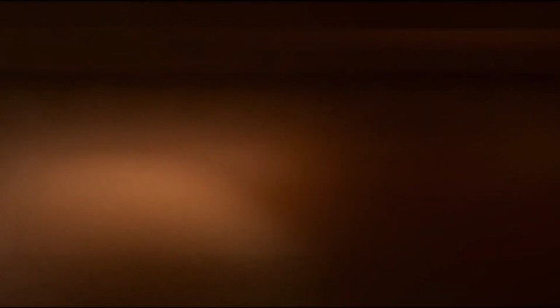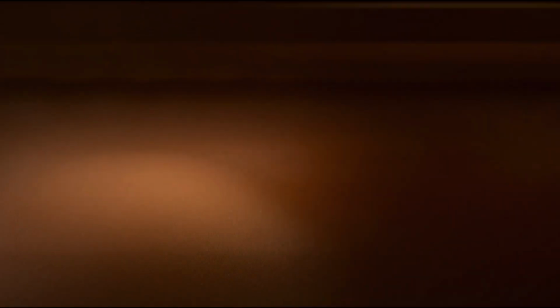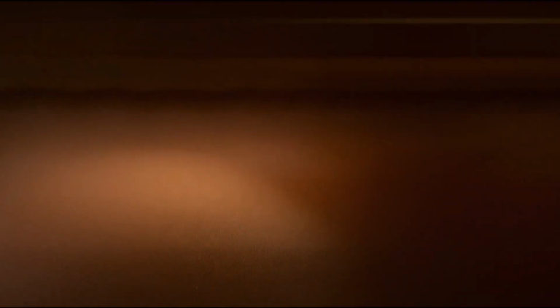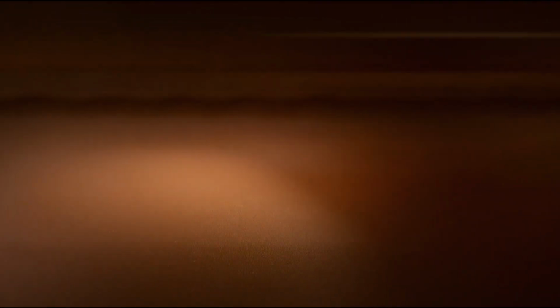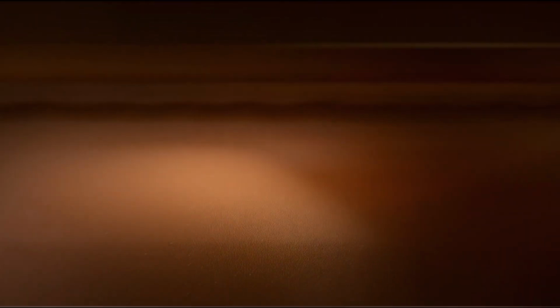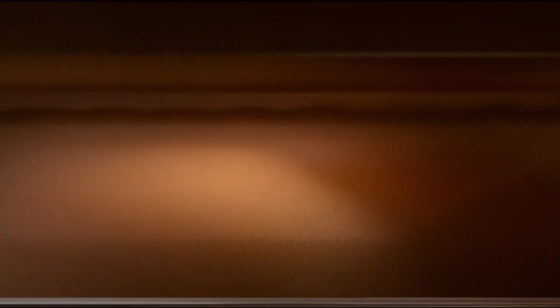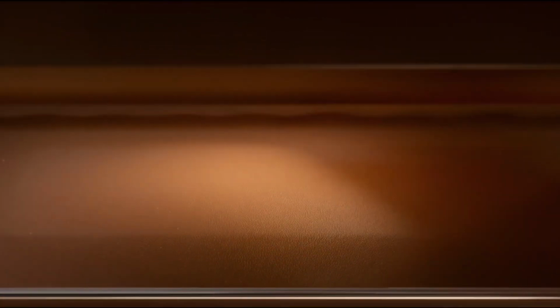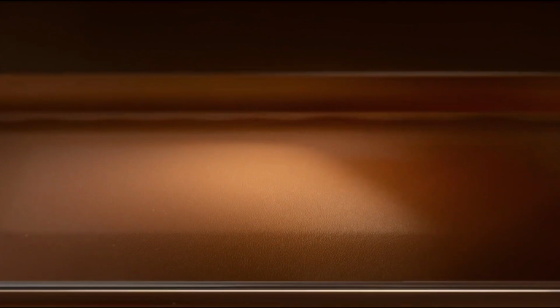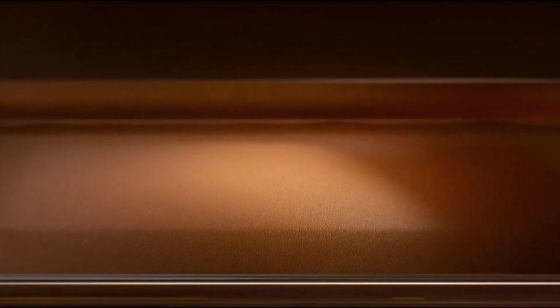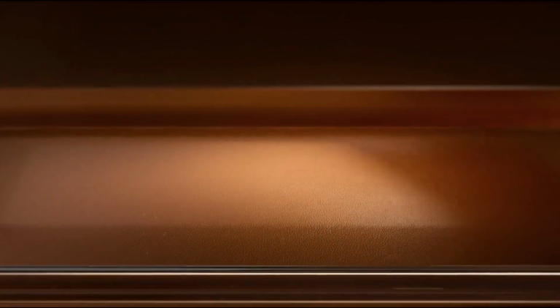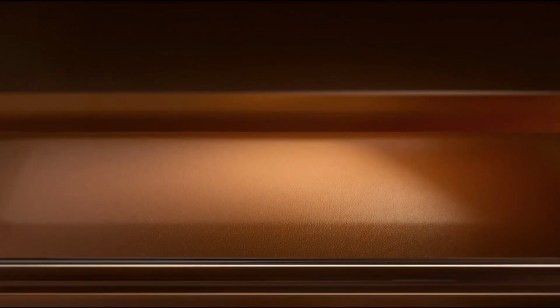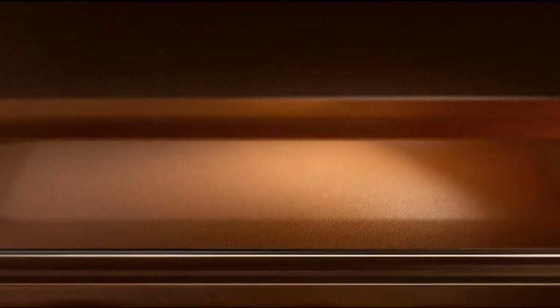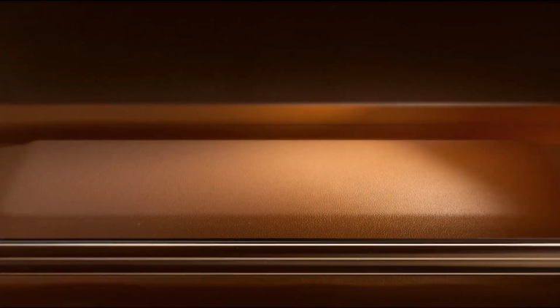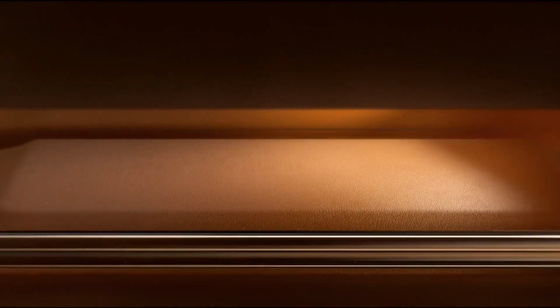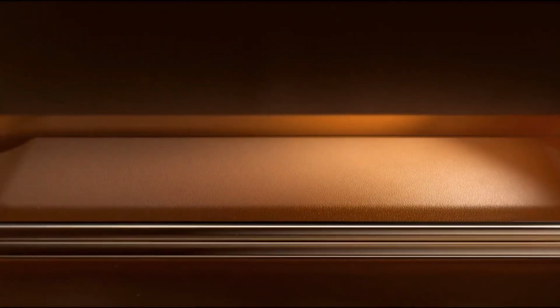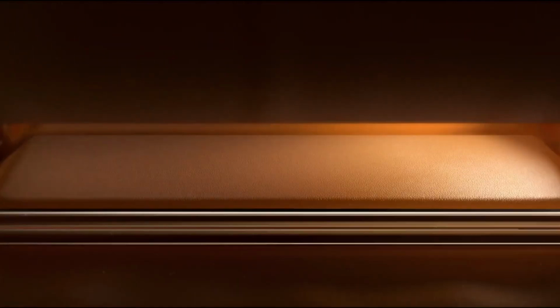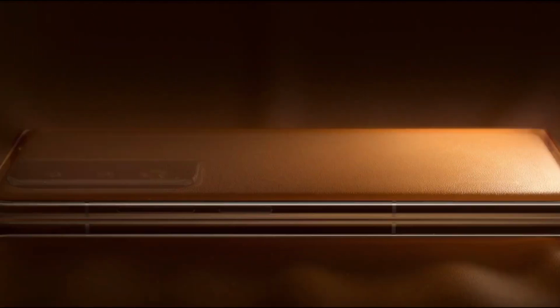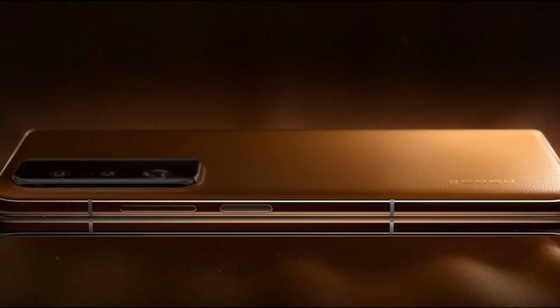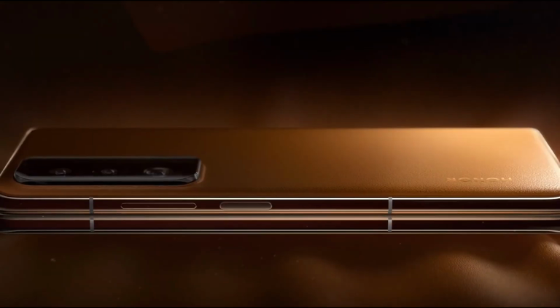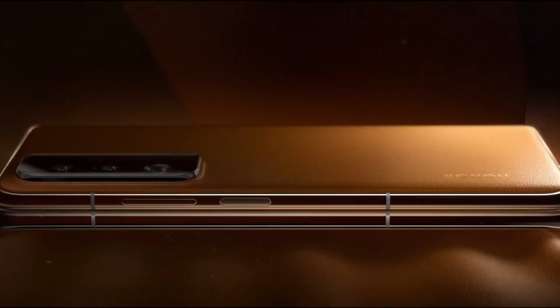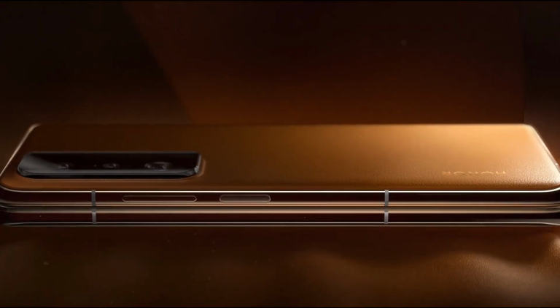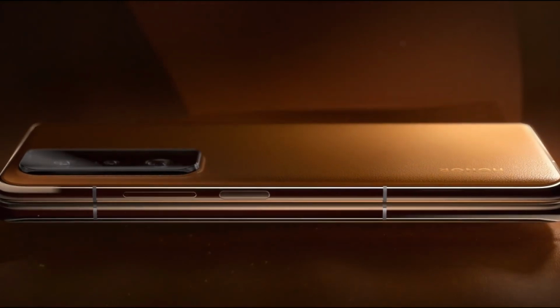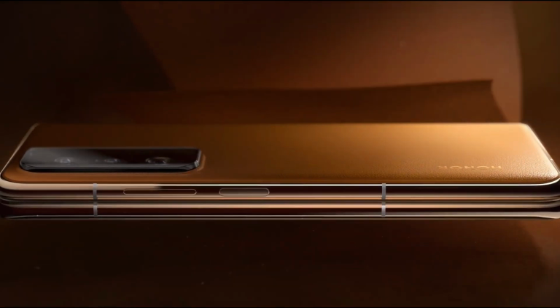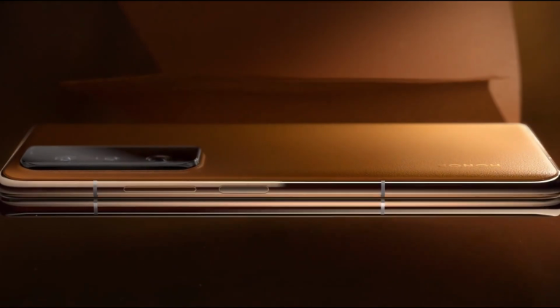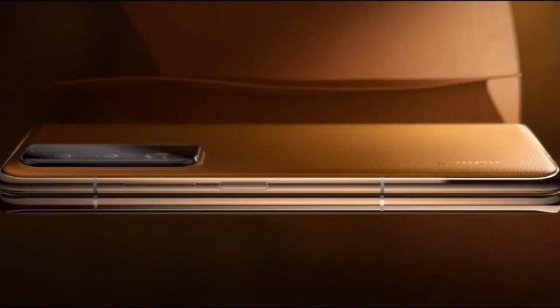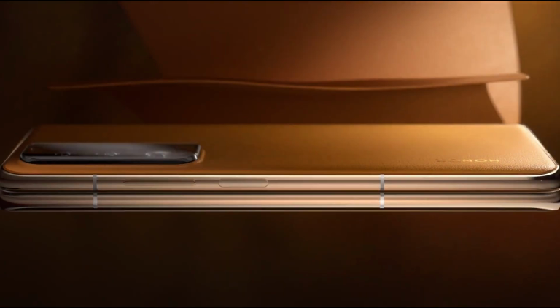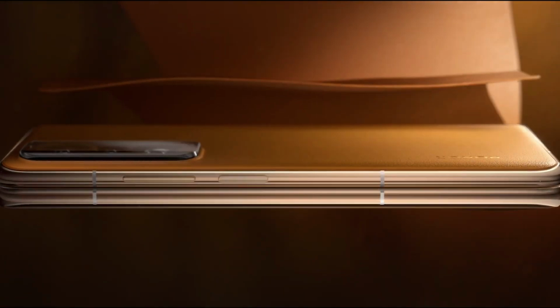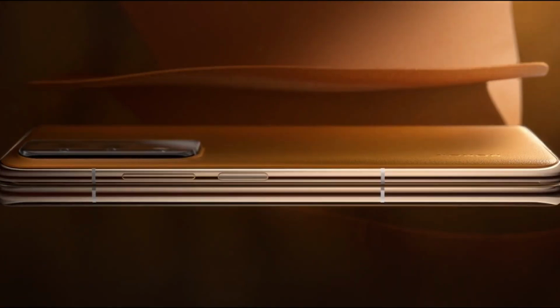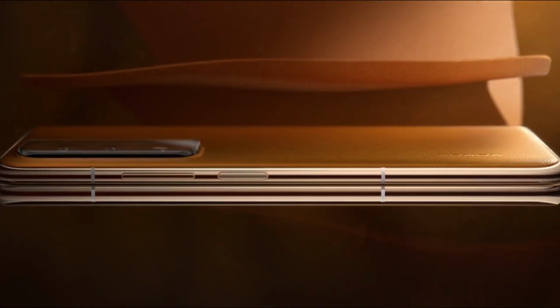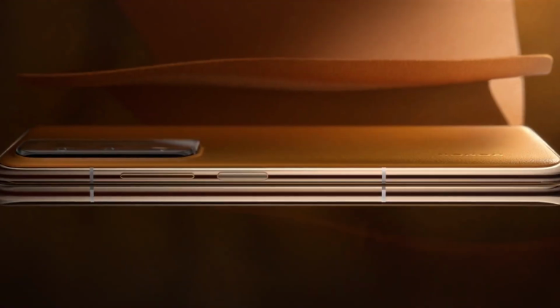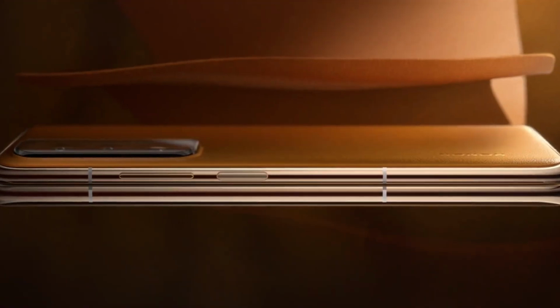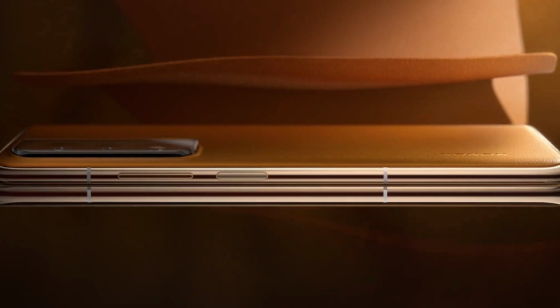The Honor Magic VS measures just 12.9 mm thin when folded and weighs only 267 grams.